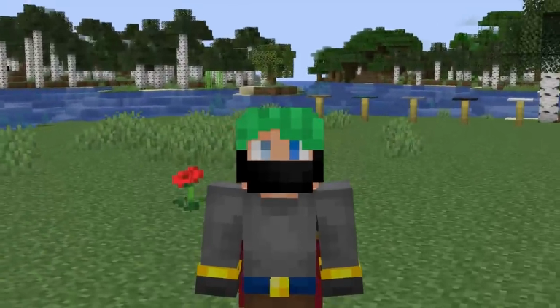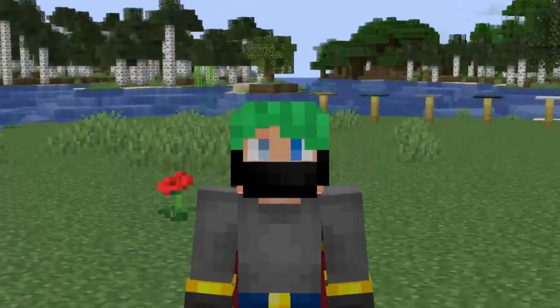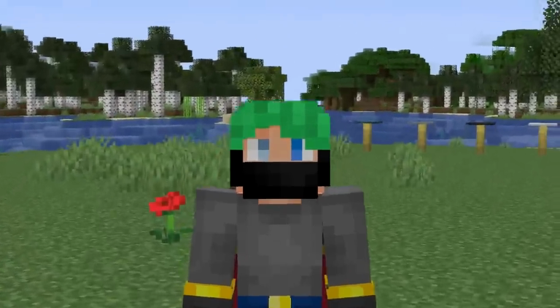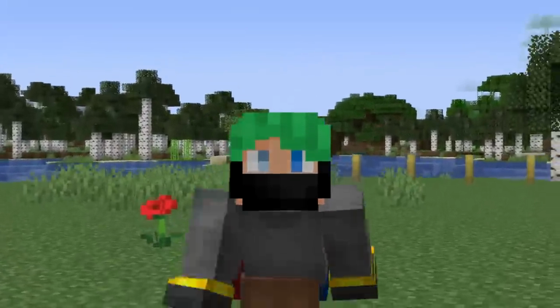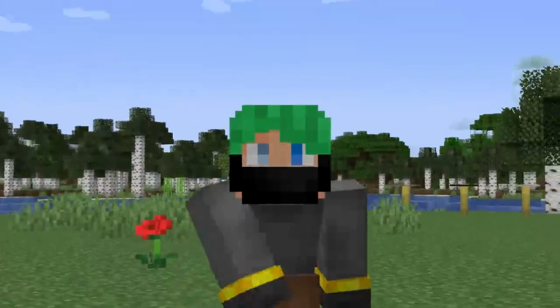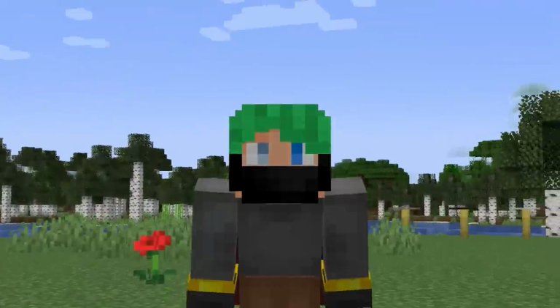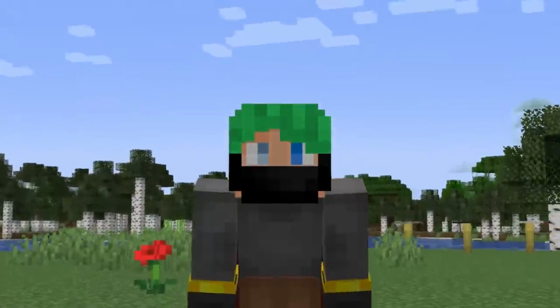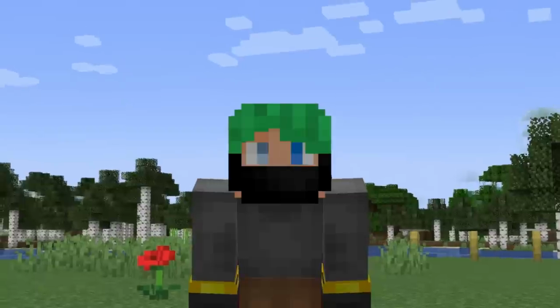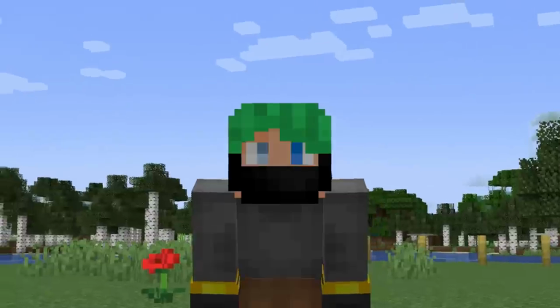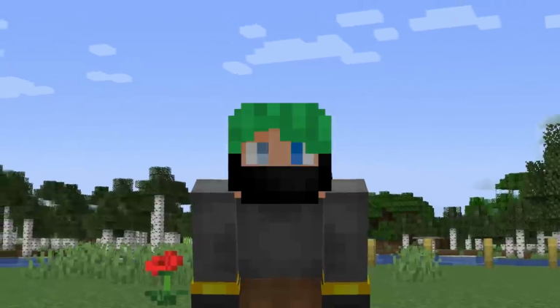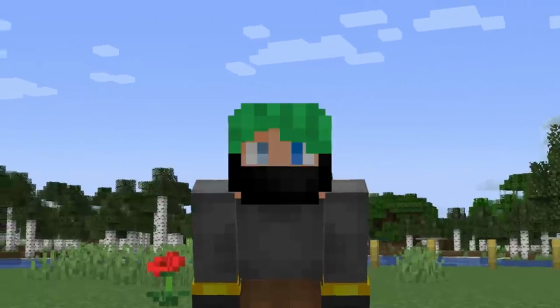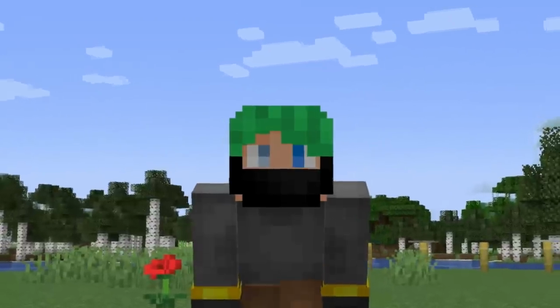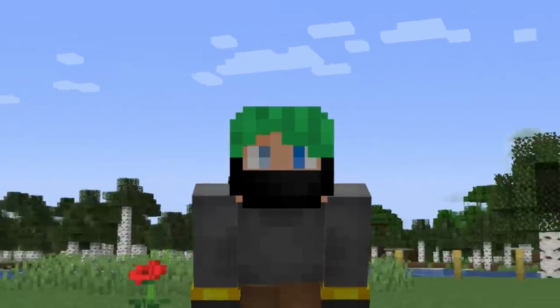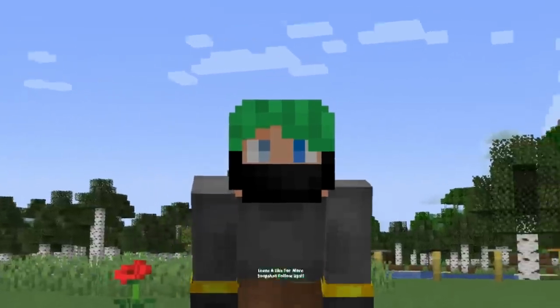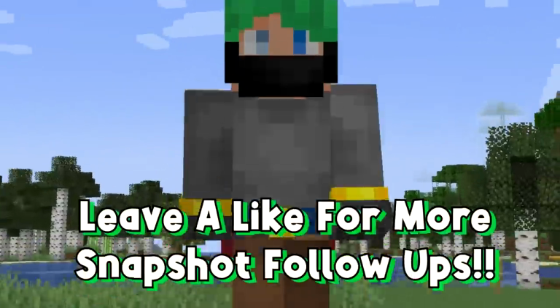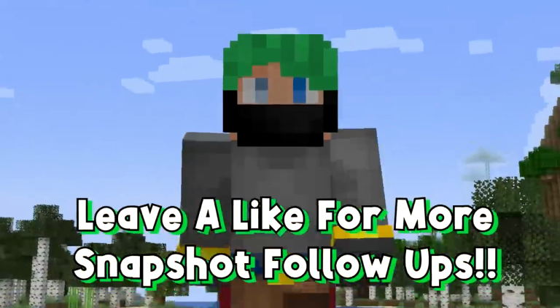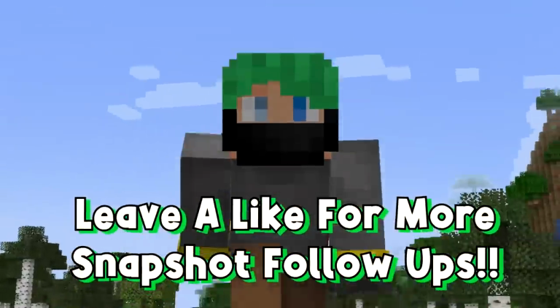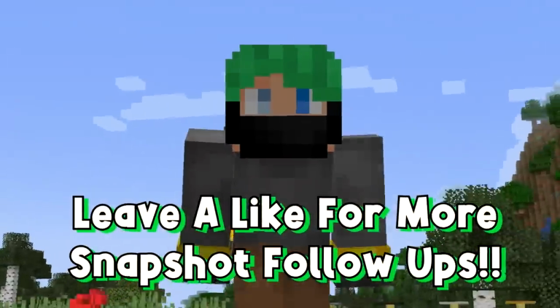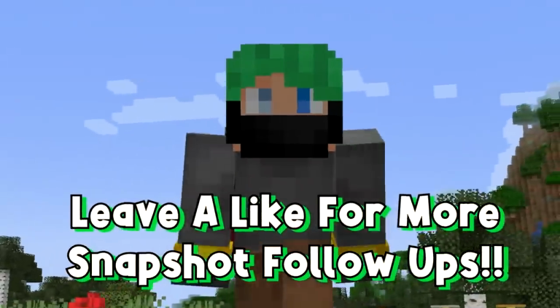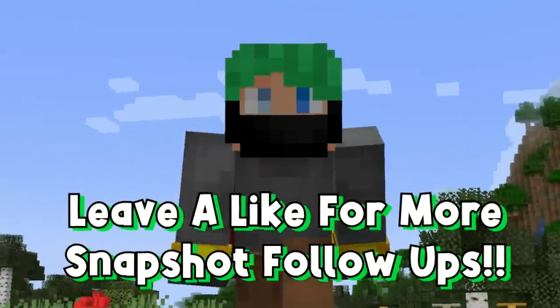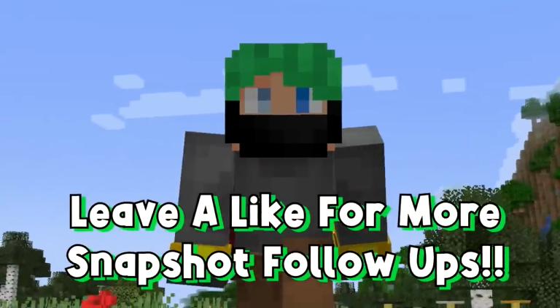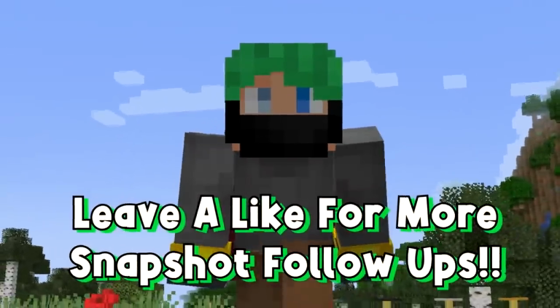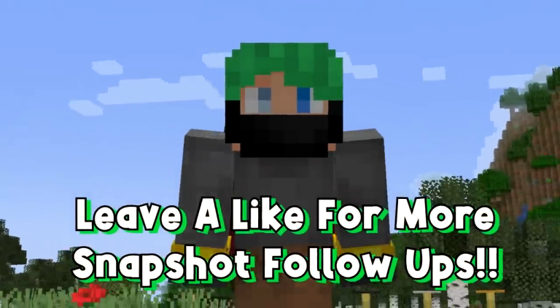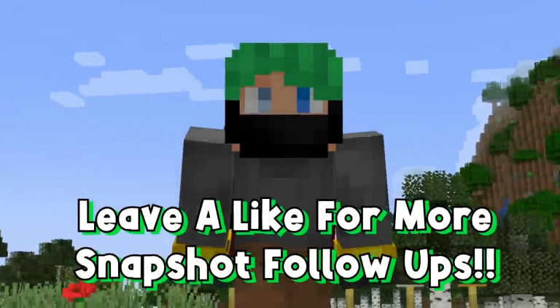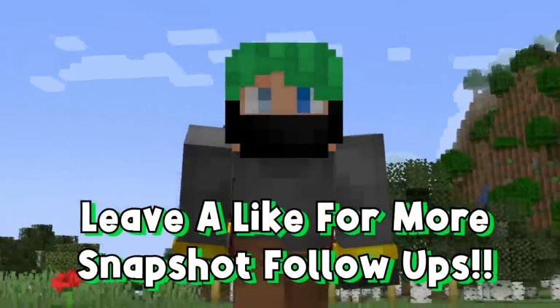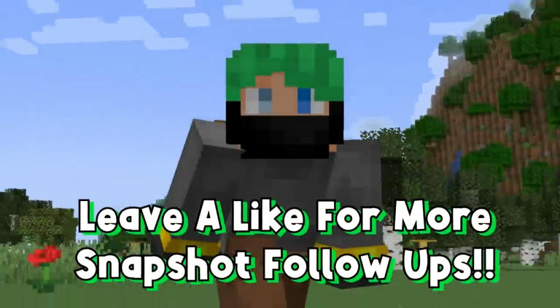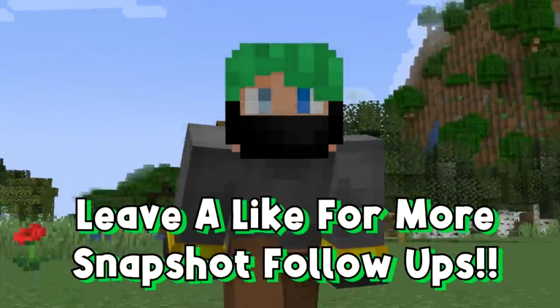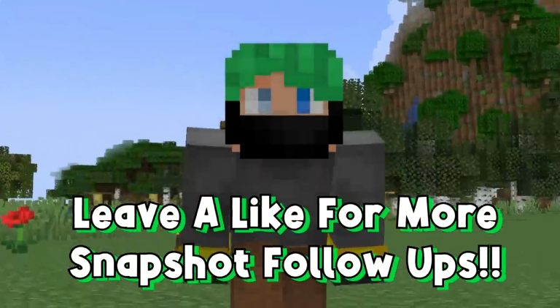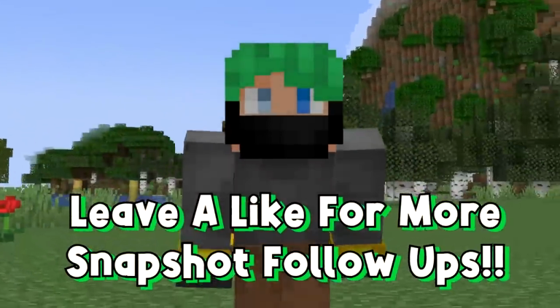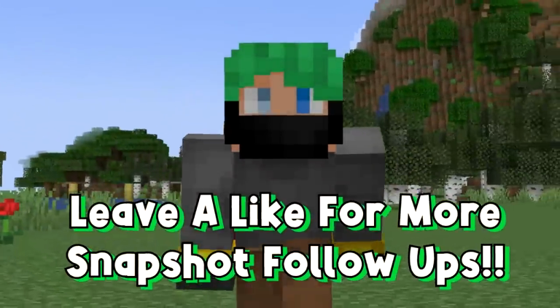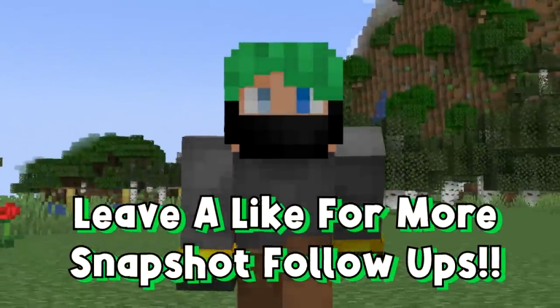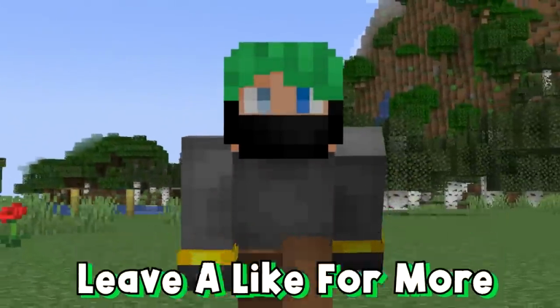Remember to leave a like and subscribe on these videos, especially if you like these follow-up snapshot videos.